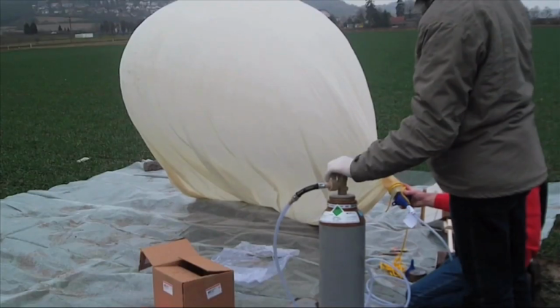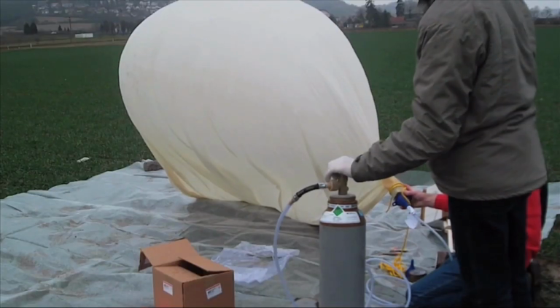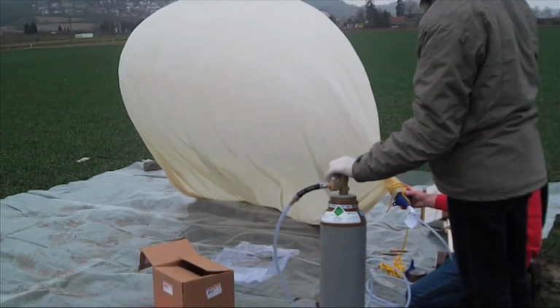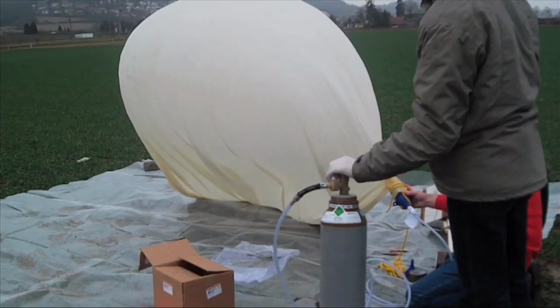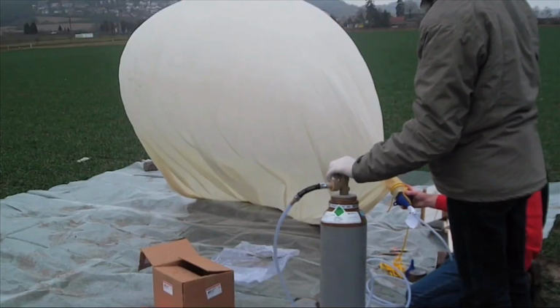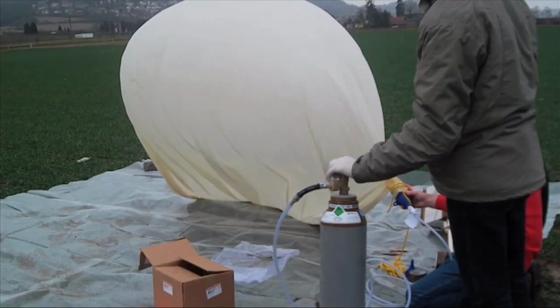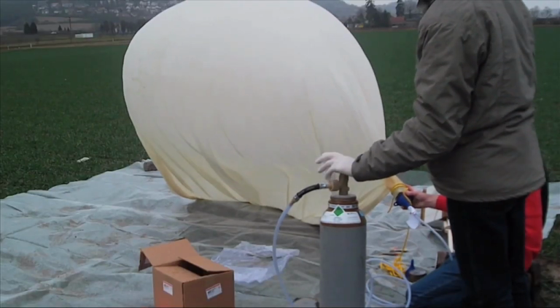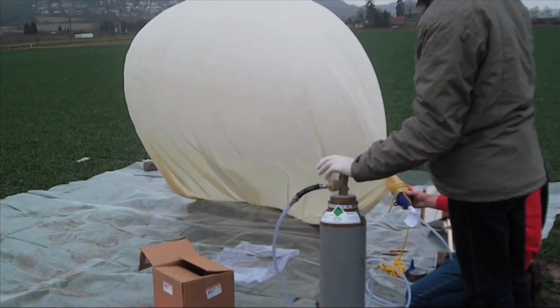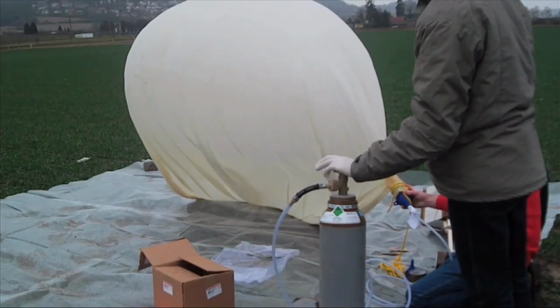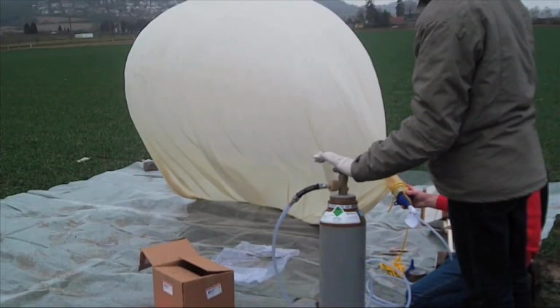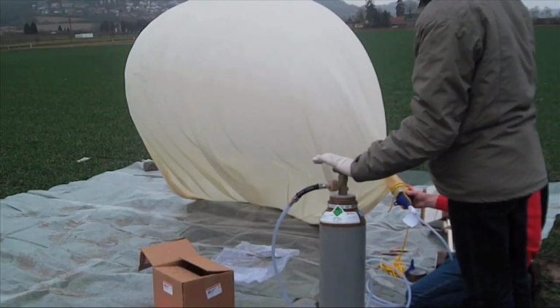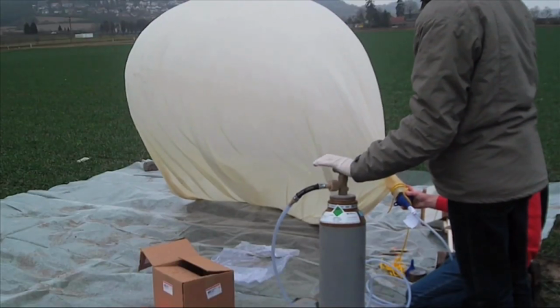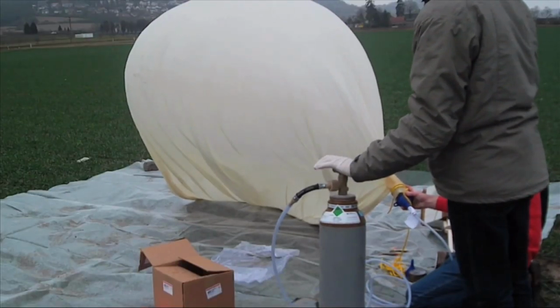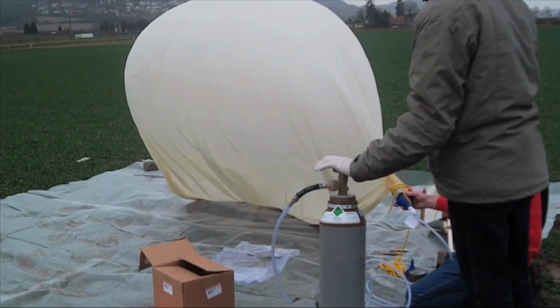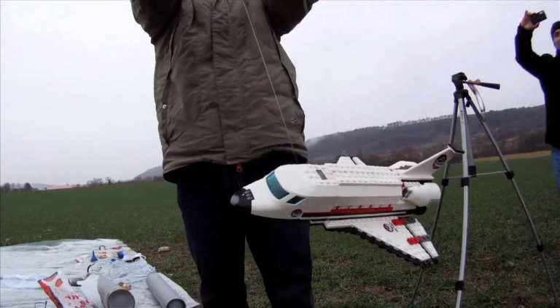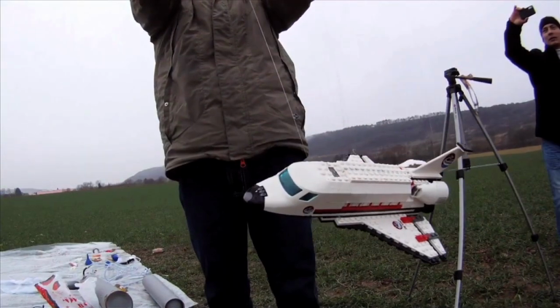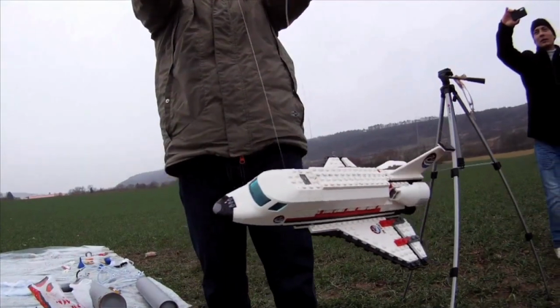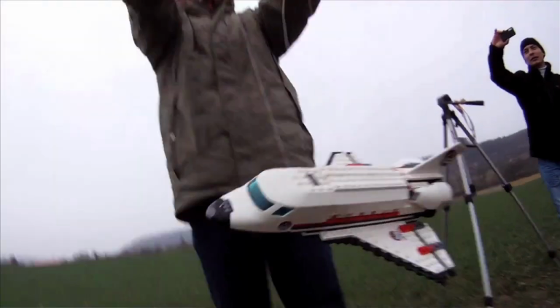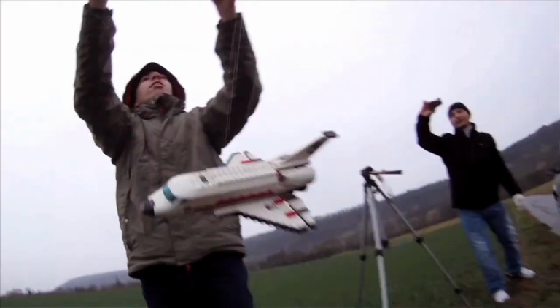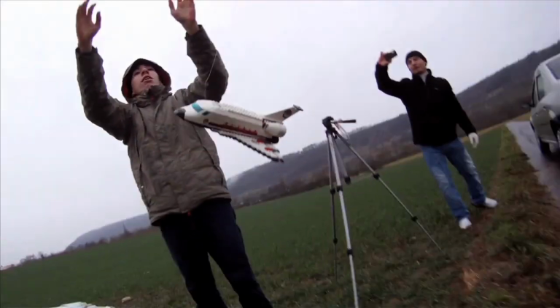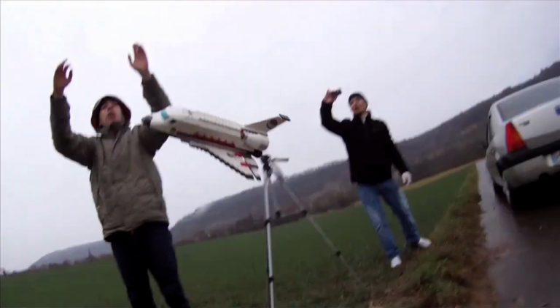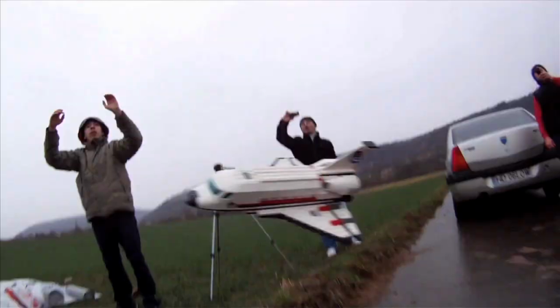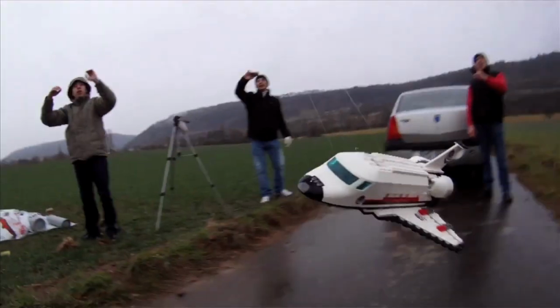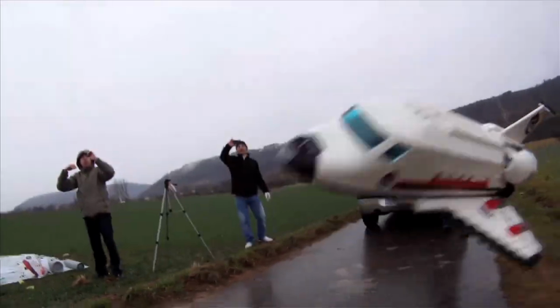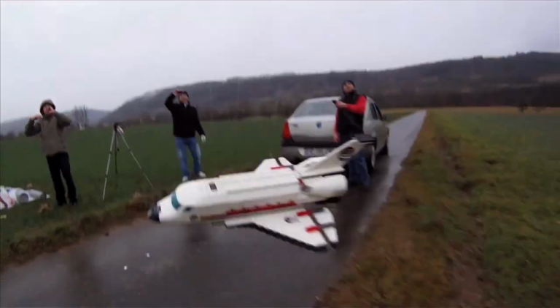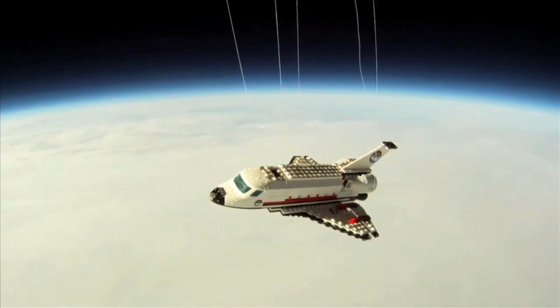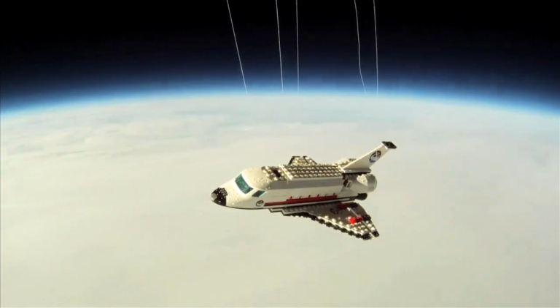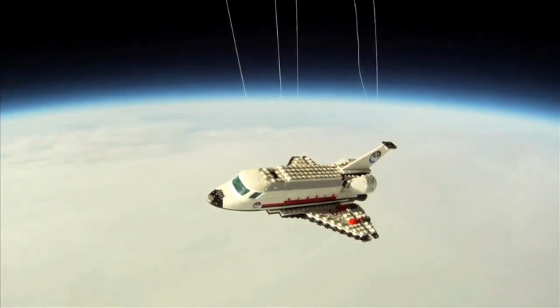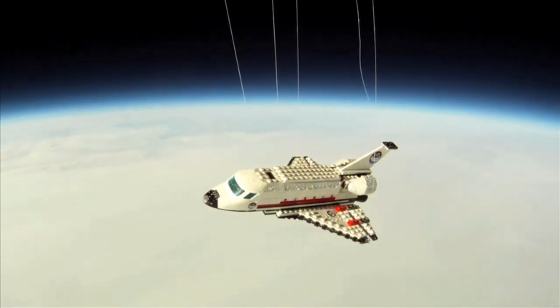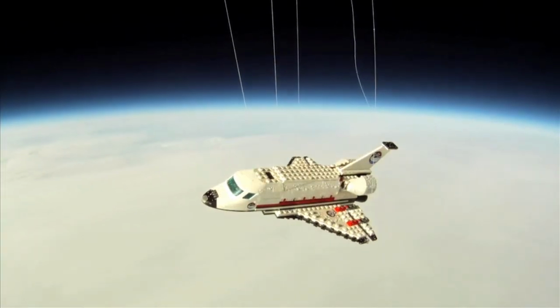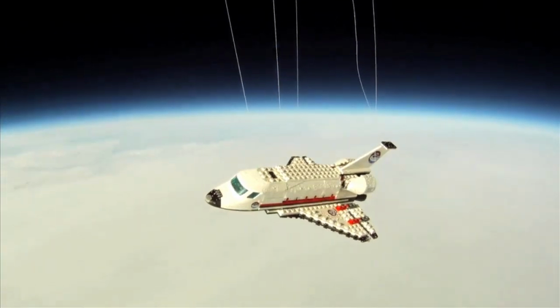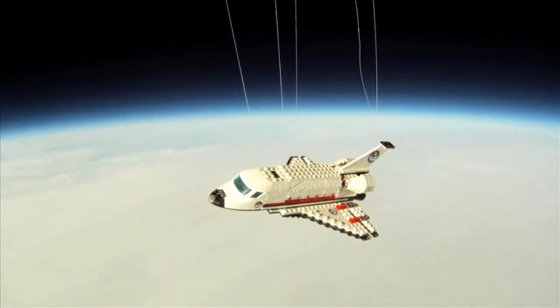Lastly, I'm going to leave you with a video by YouTuber Vinceyverse, who built a space shuttle out of Legos and then sent it to space.